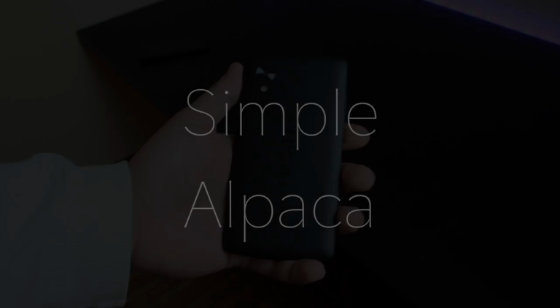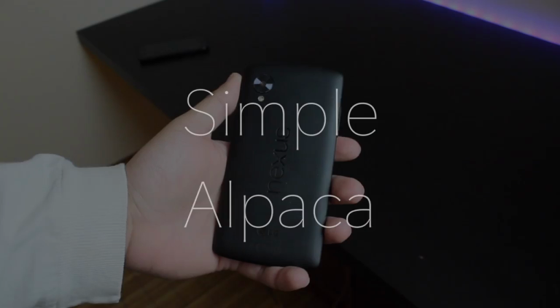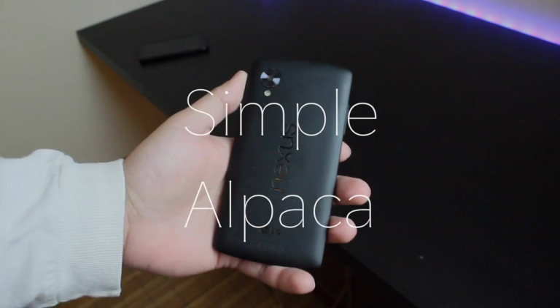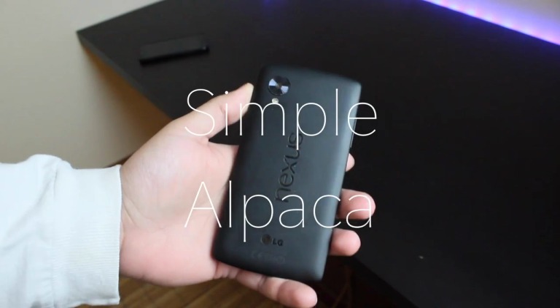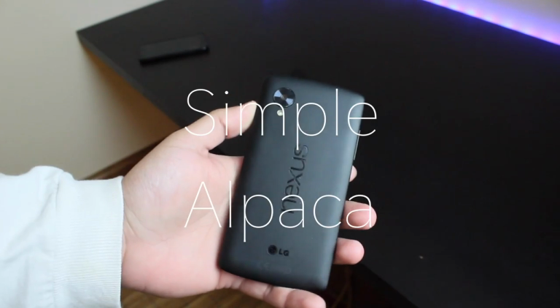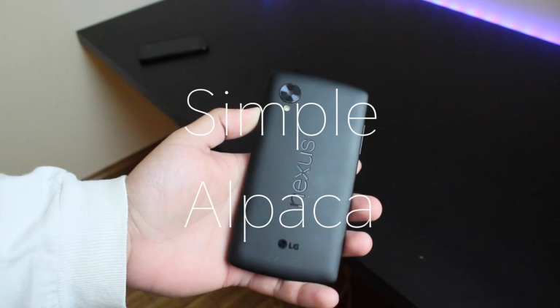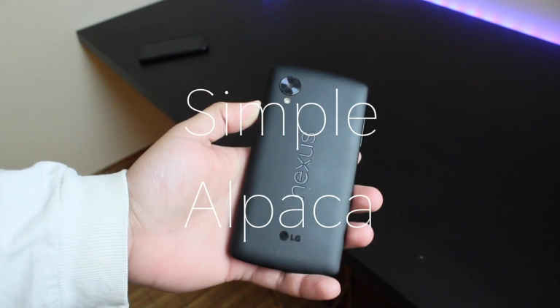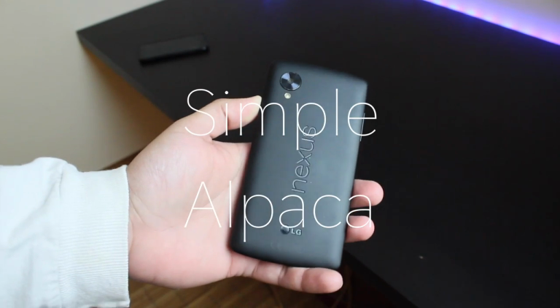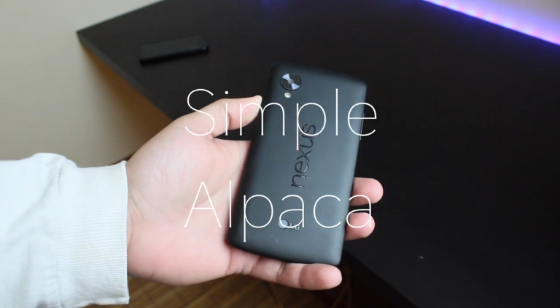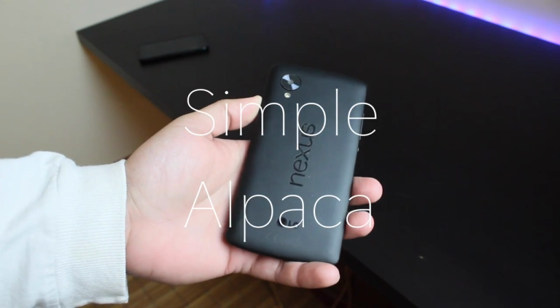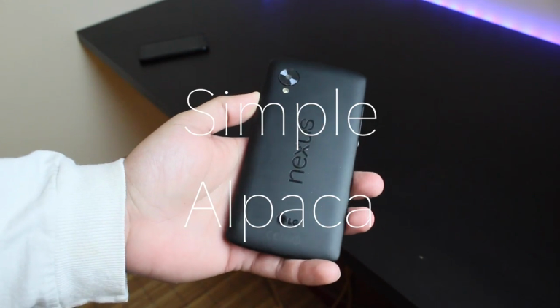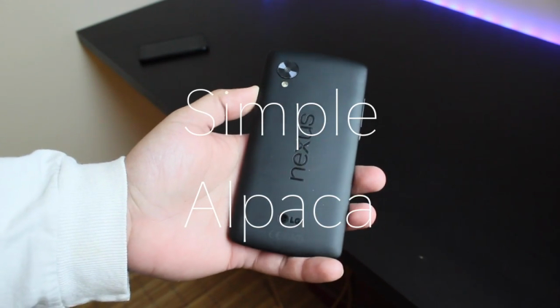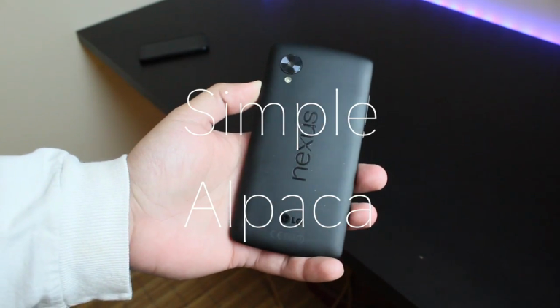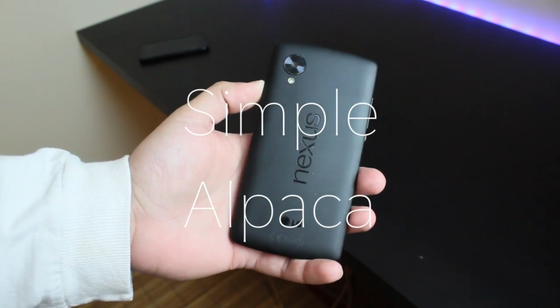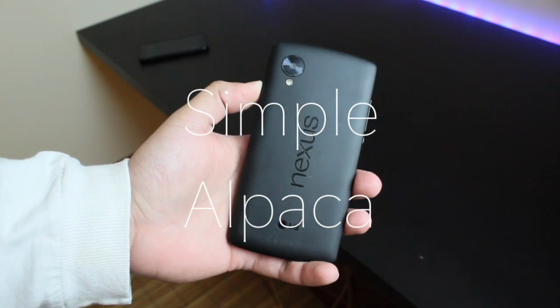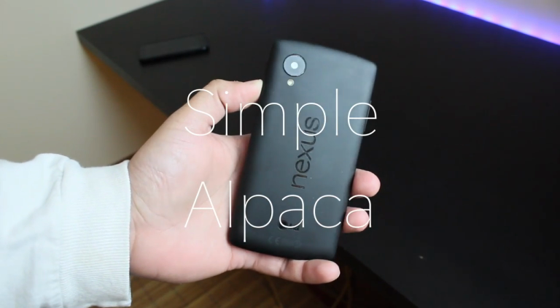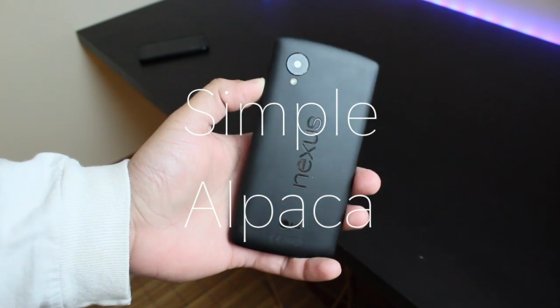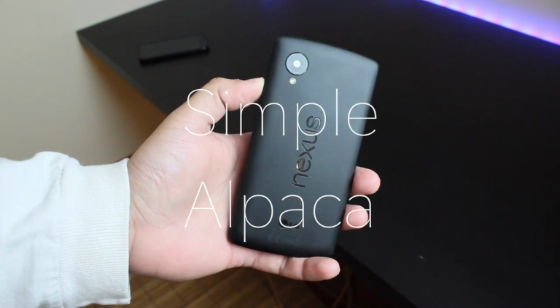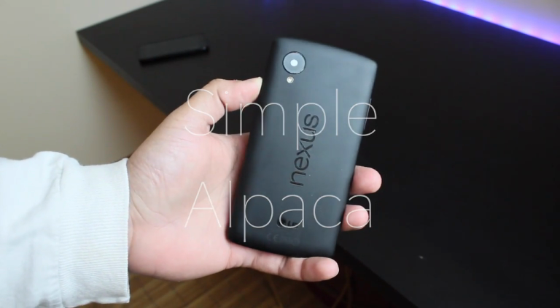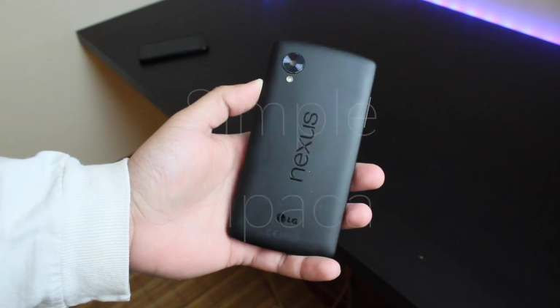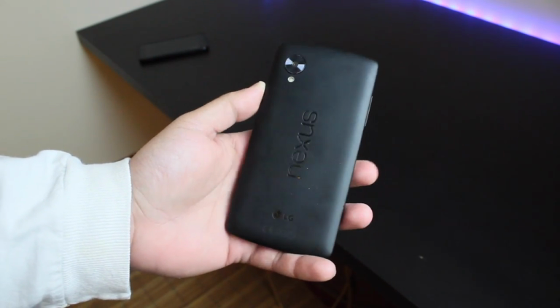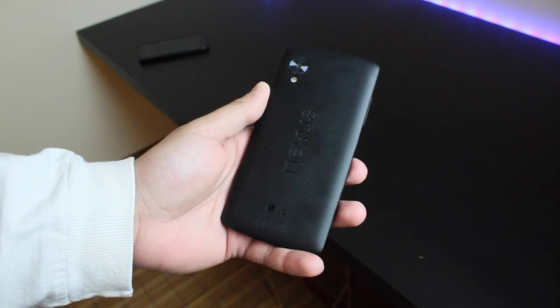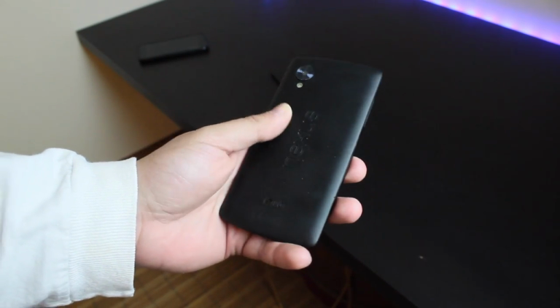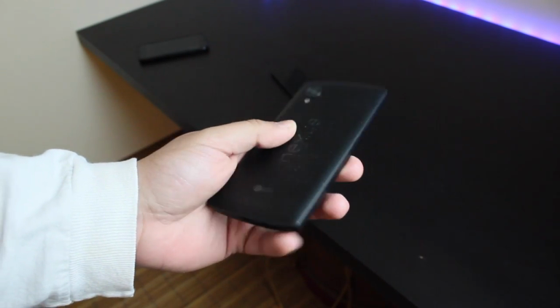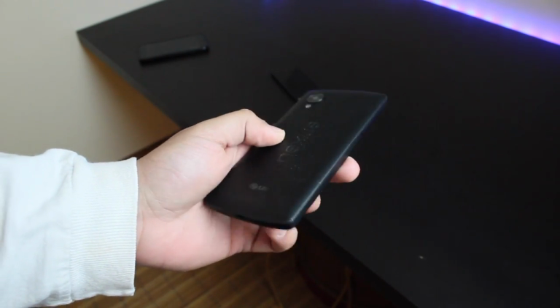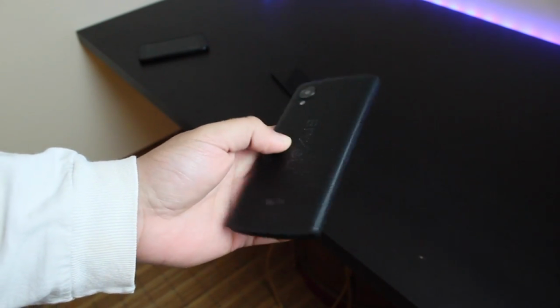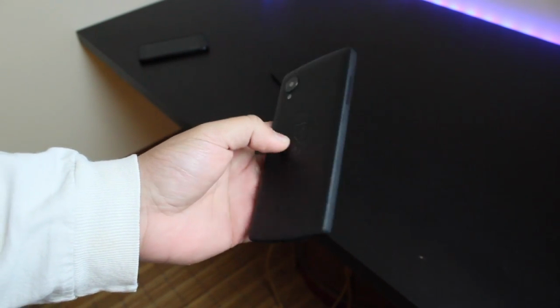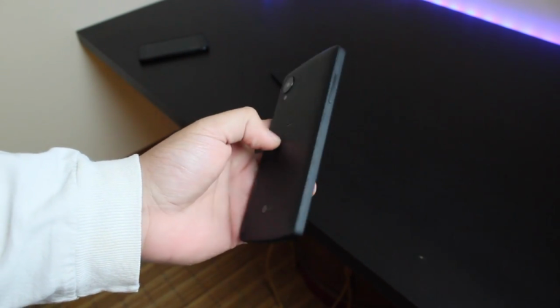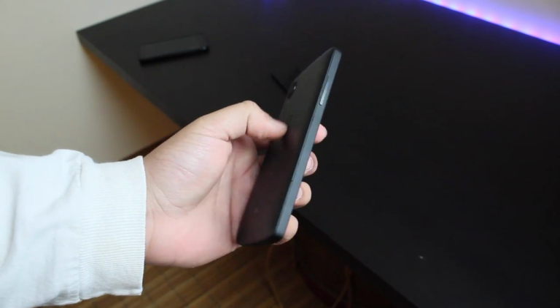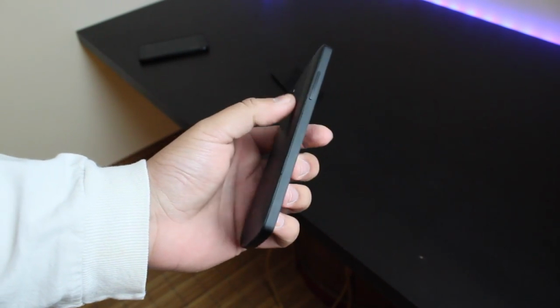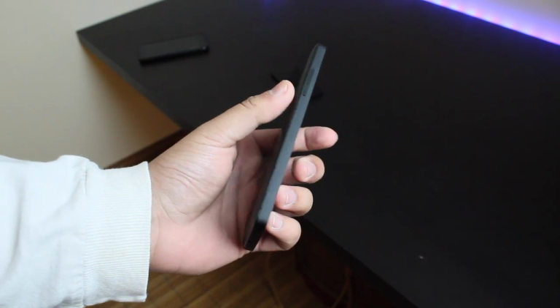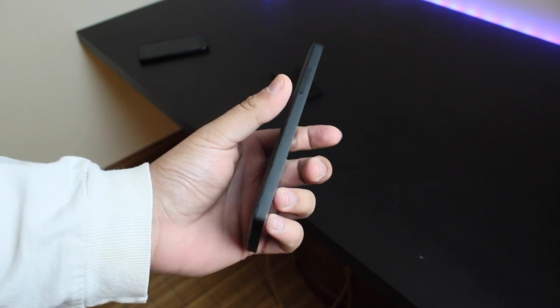Hey everyone, what is going on? The Nexus 5 came out in 2013.